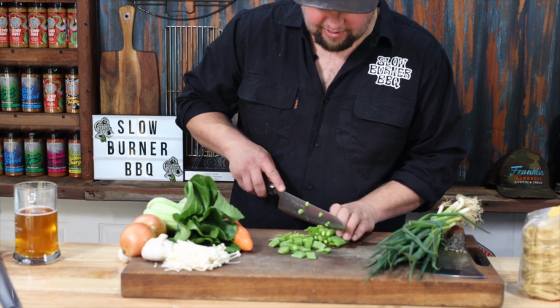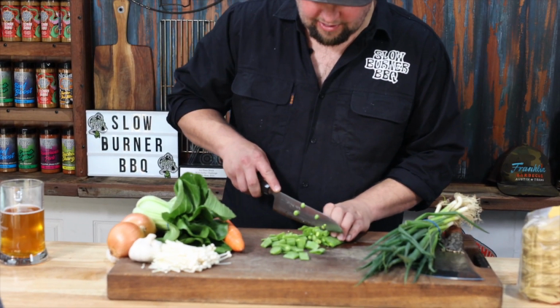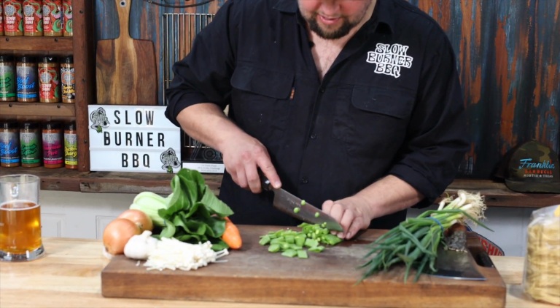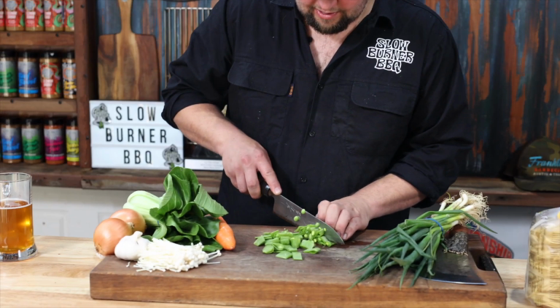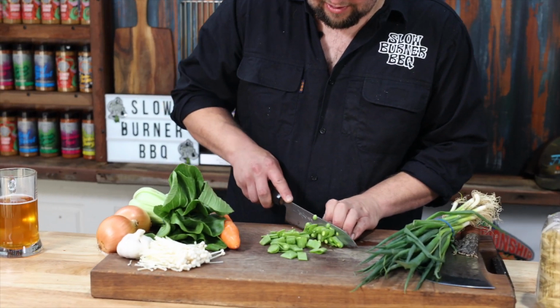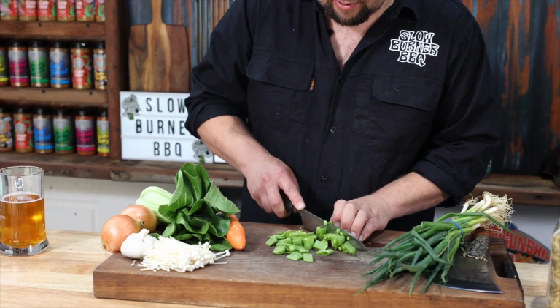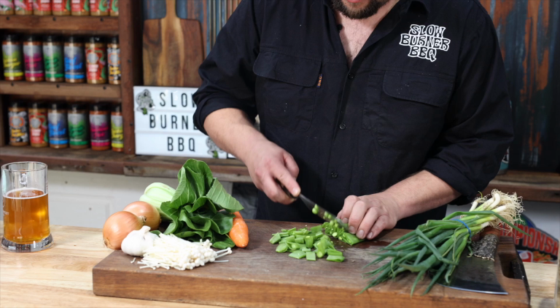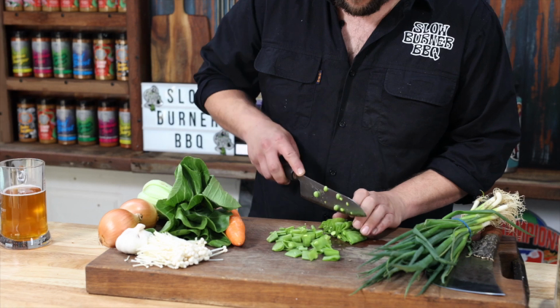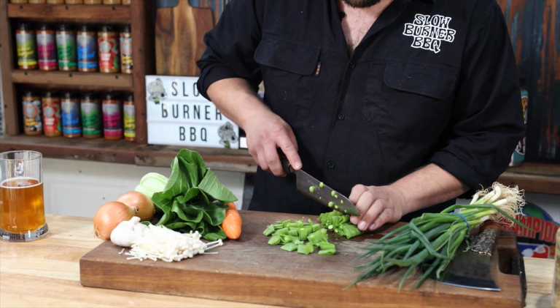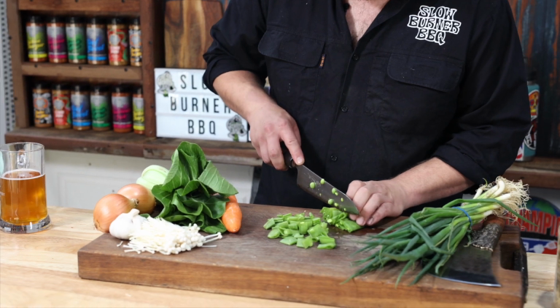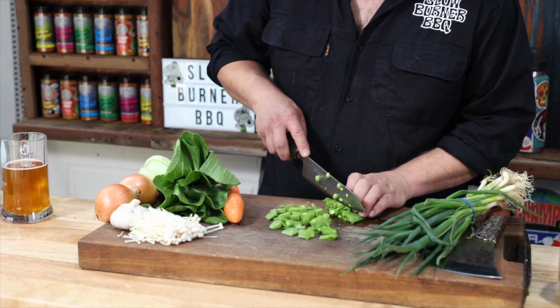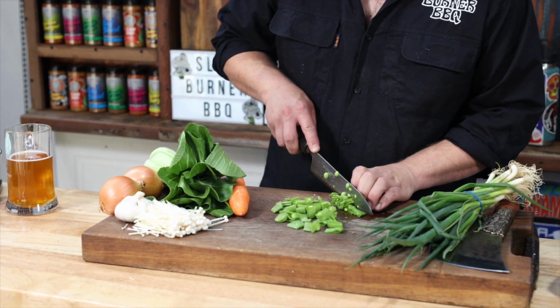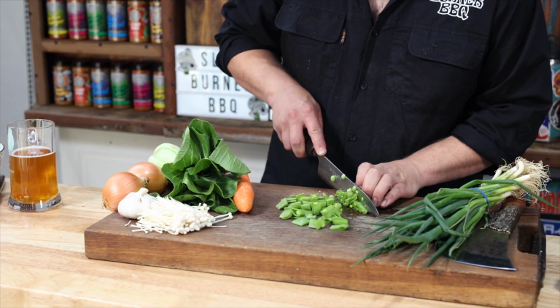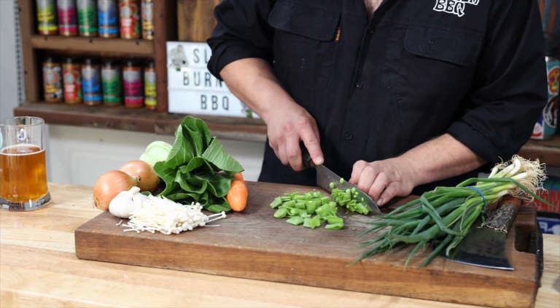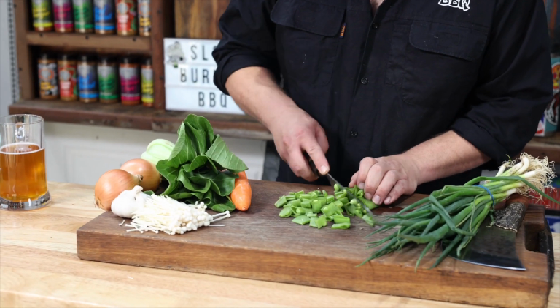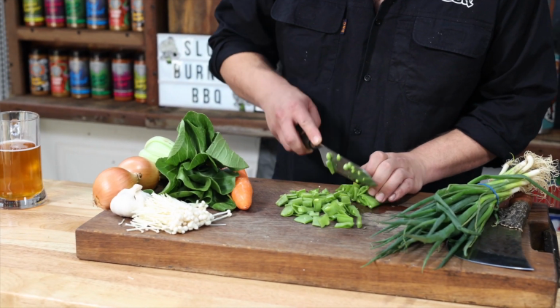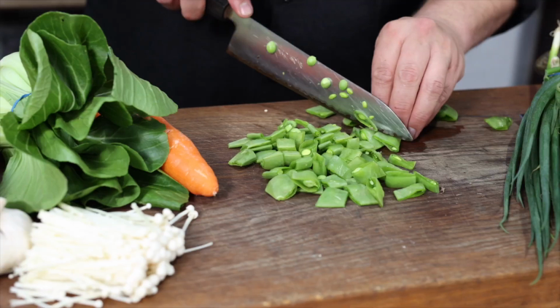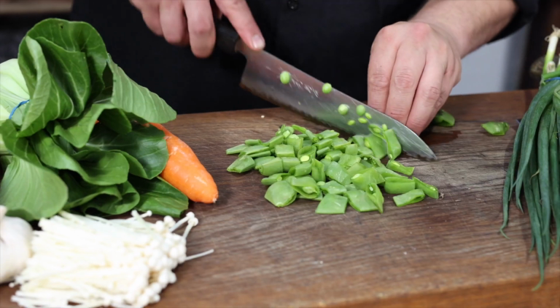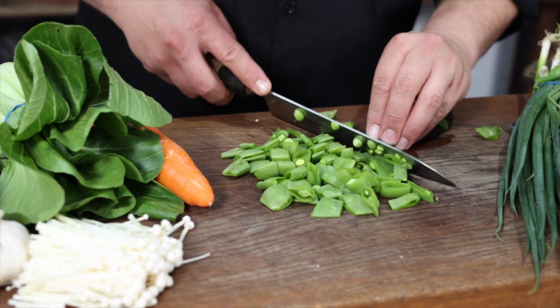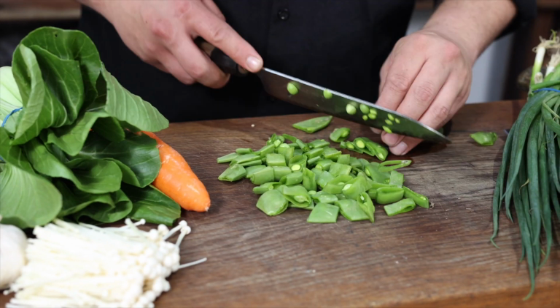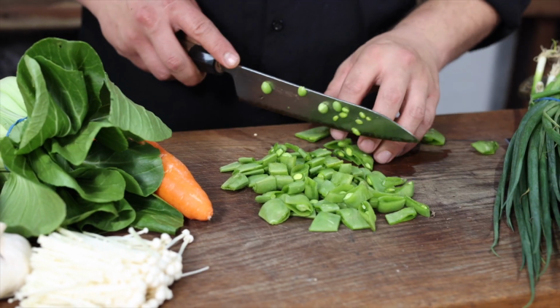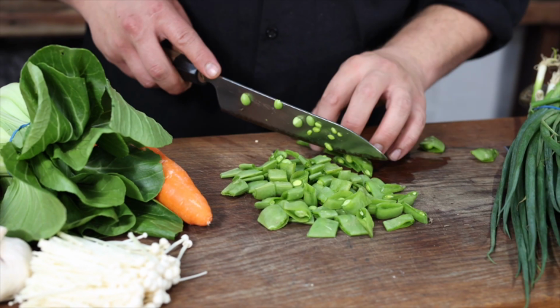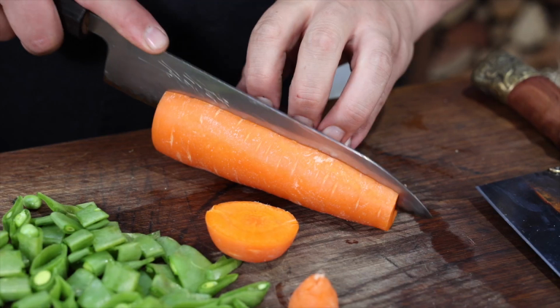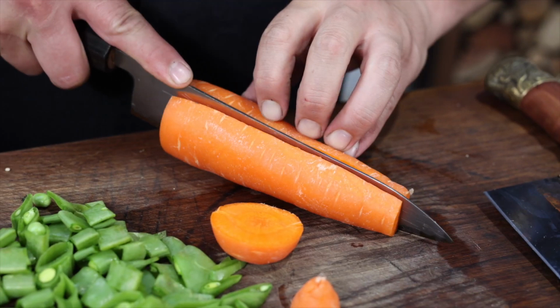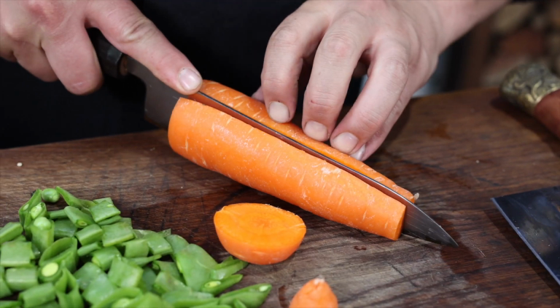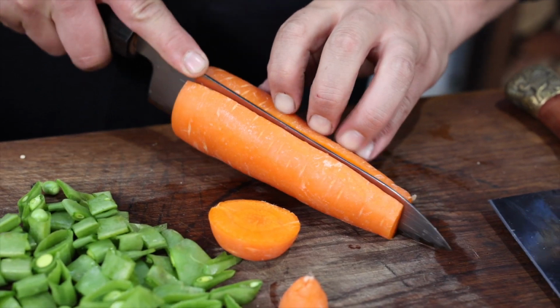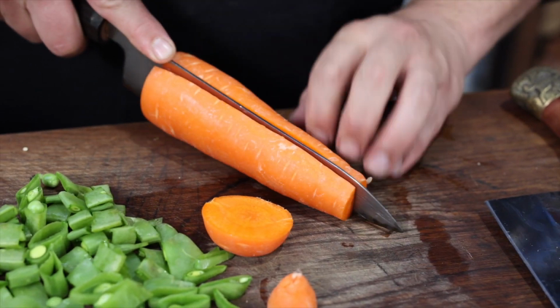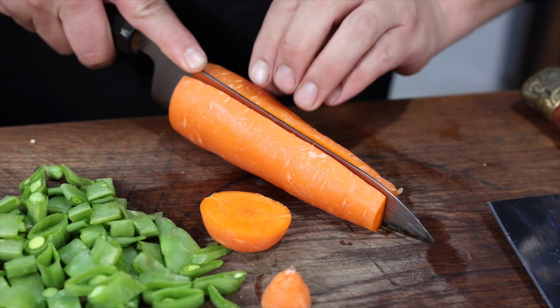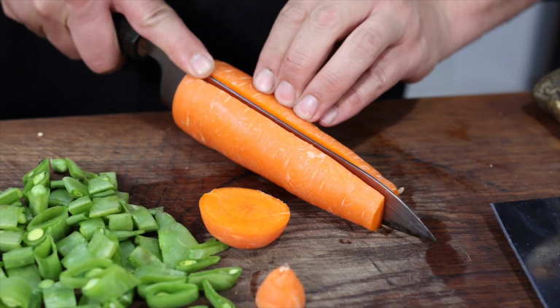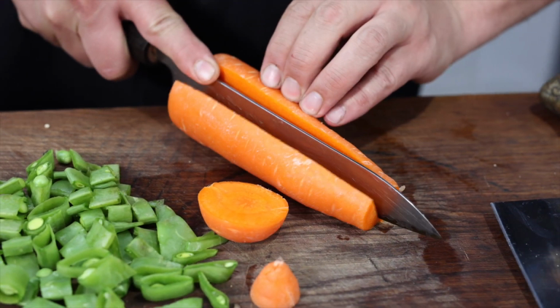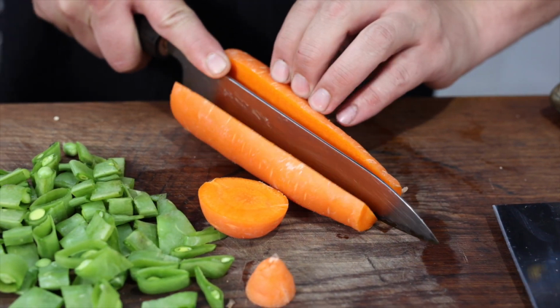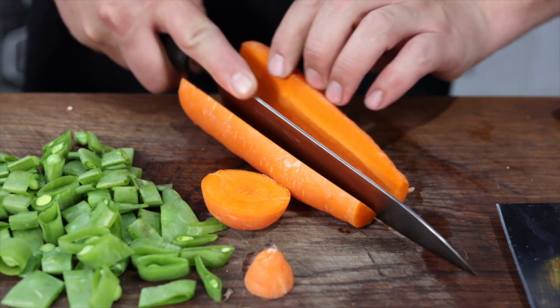We're just doing a bit of a cheat kind of broth. Haven't got heaps of time to just make broth from start, so we're just doing a bit of a cheaty one.